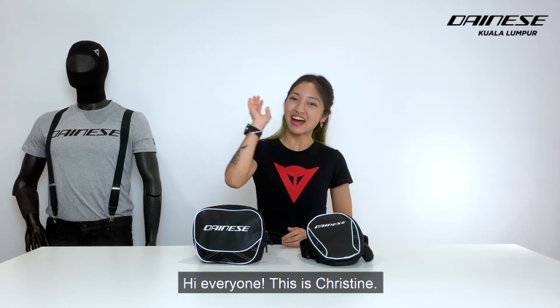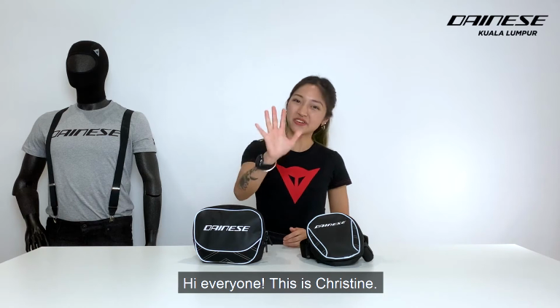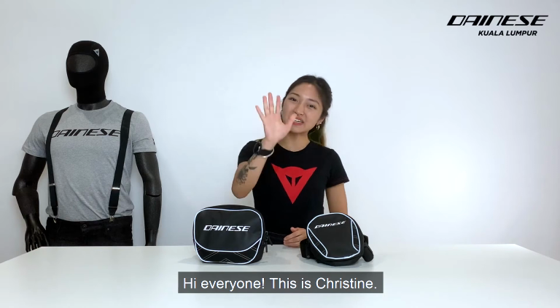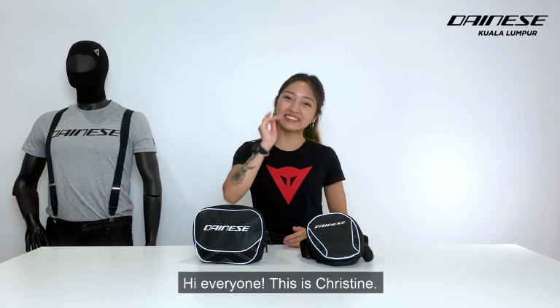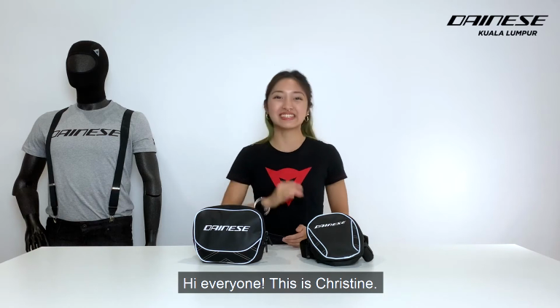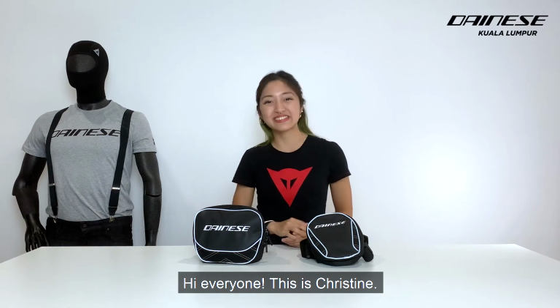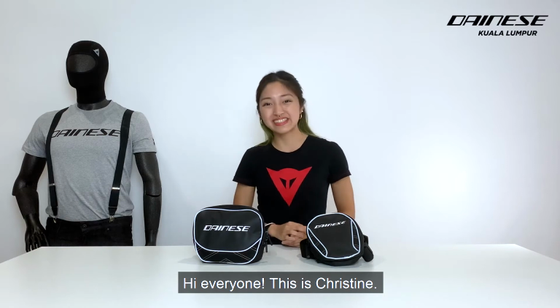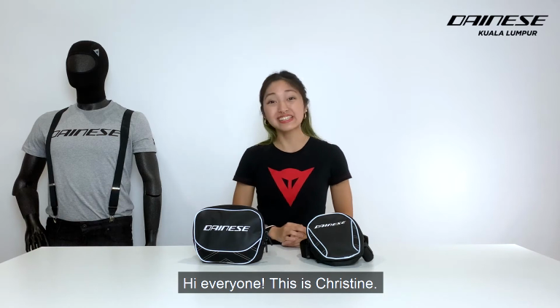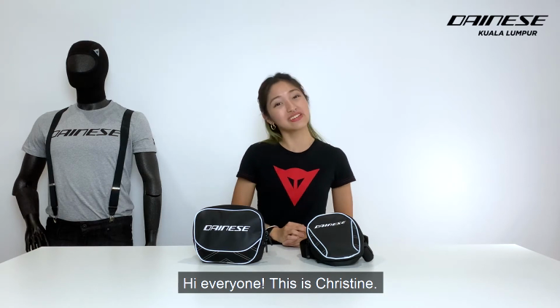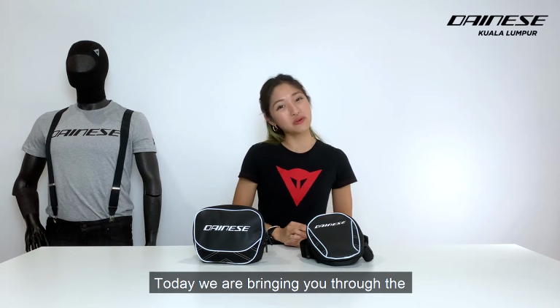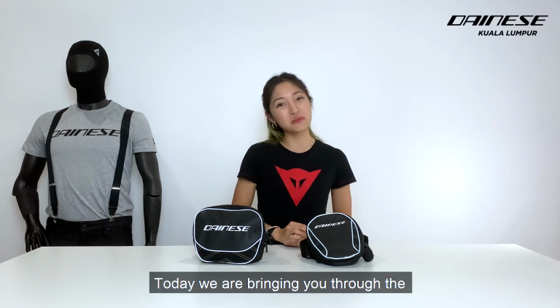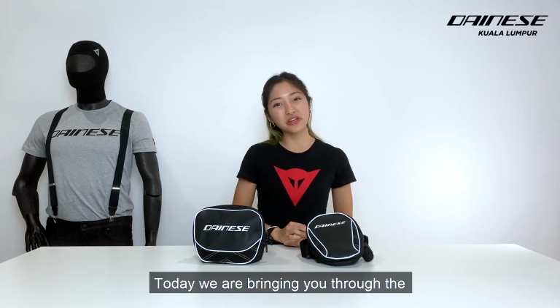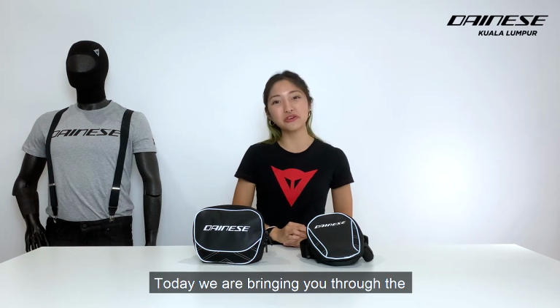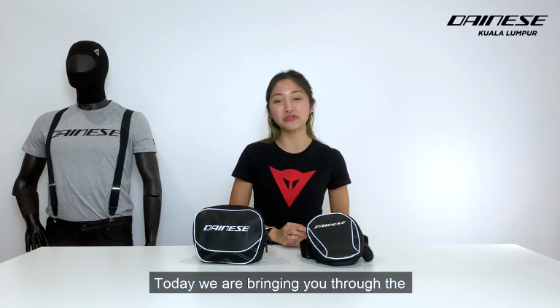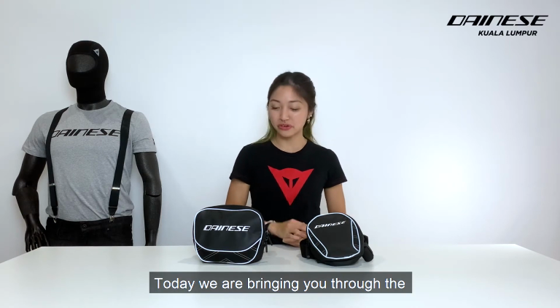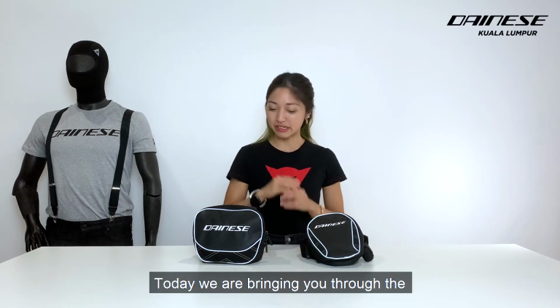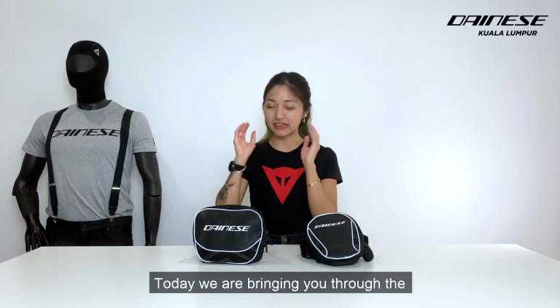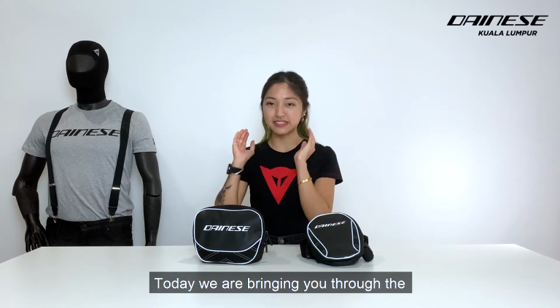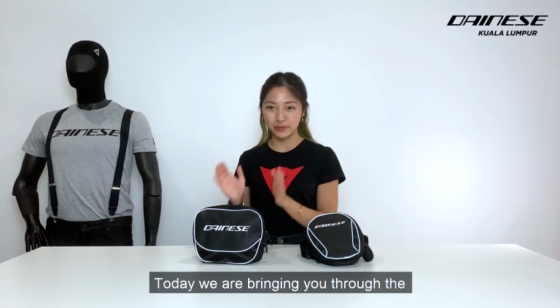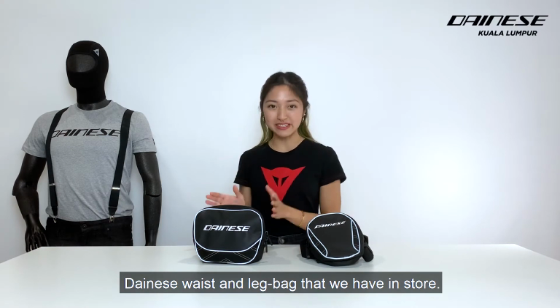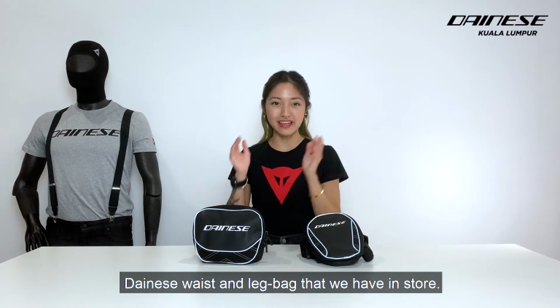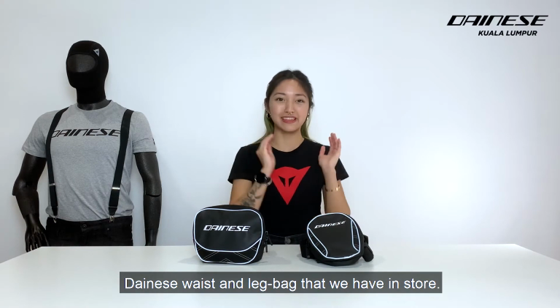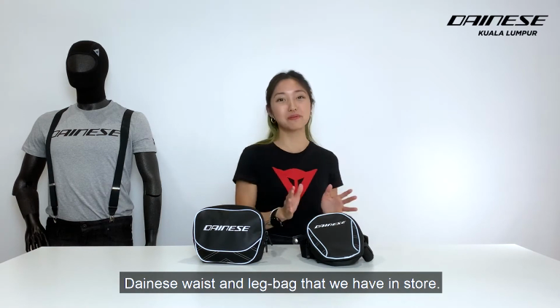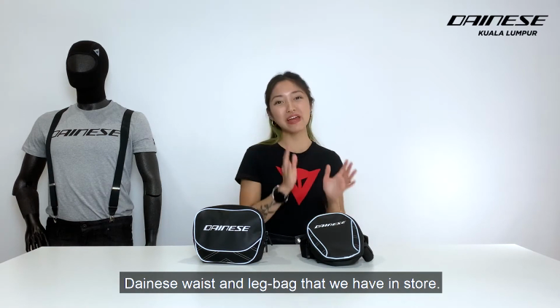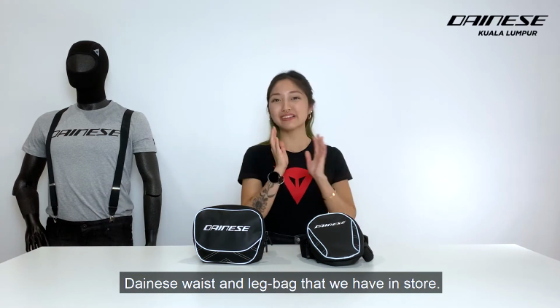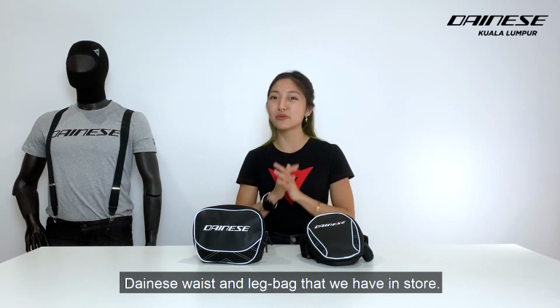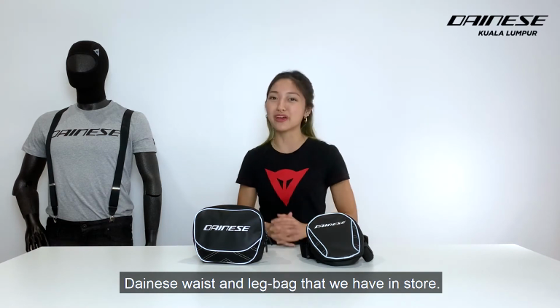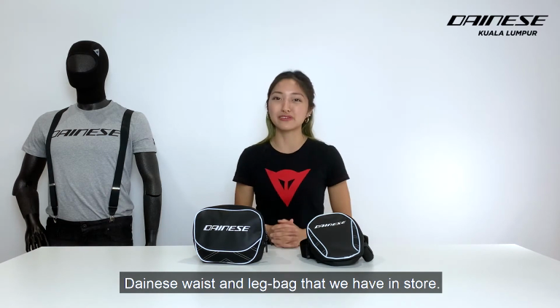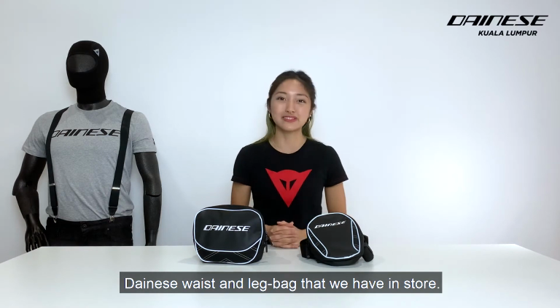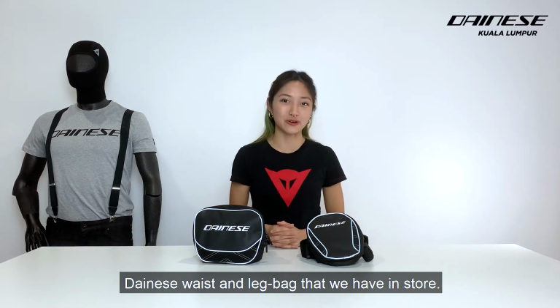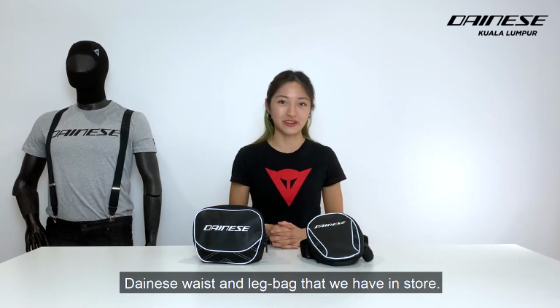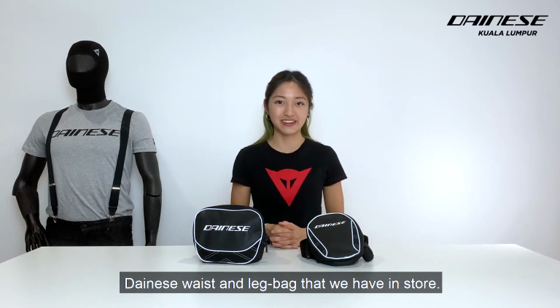Hi everyone, this is Christine. Today we are bringing you through the Dainese waist and leg bag that we have in store.